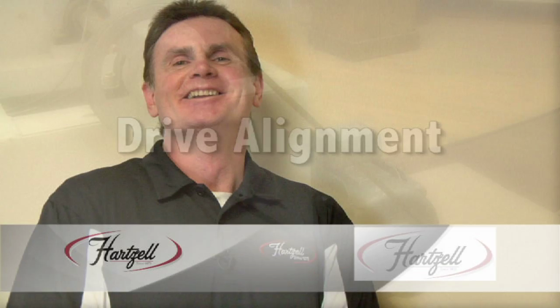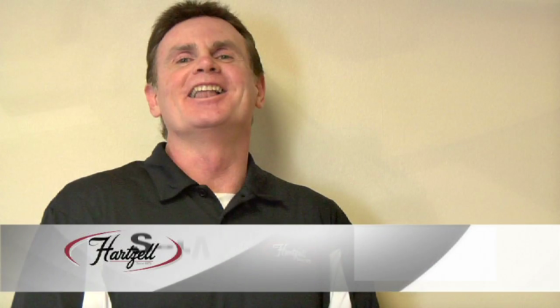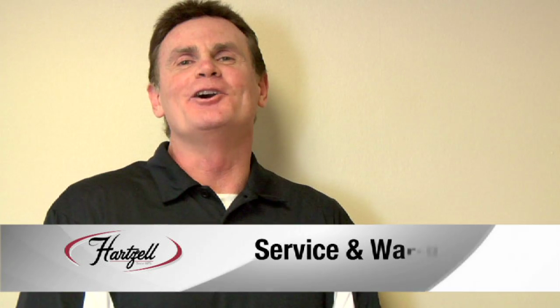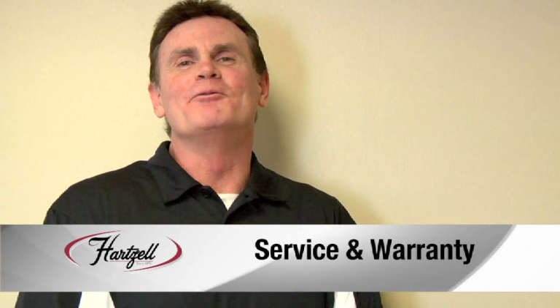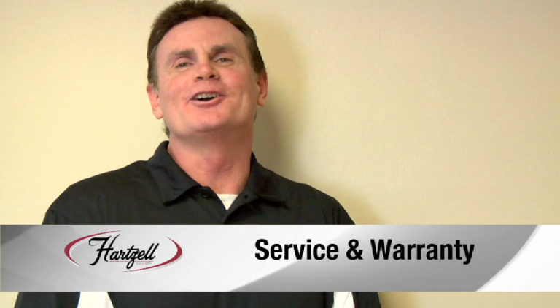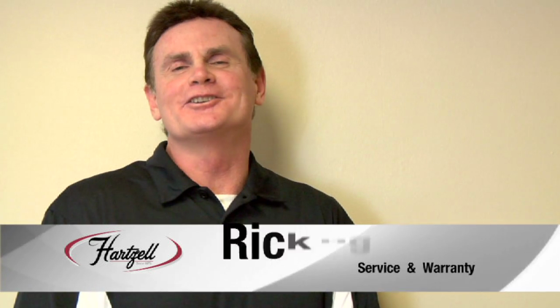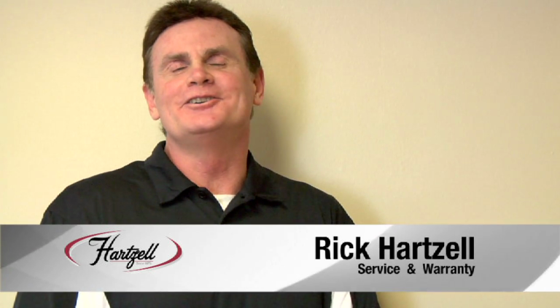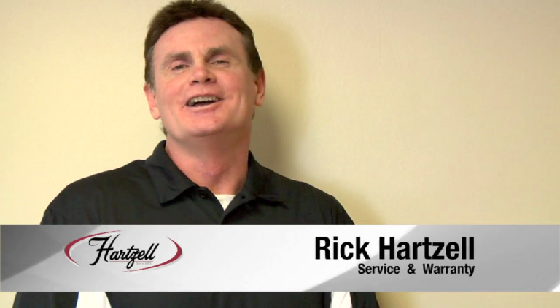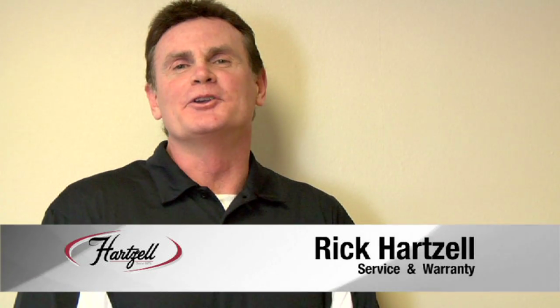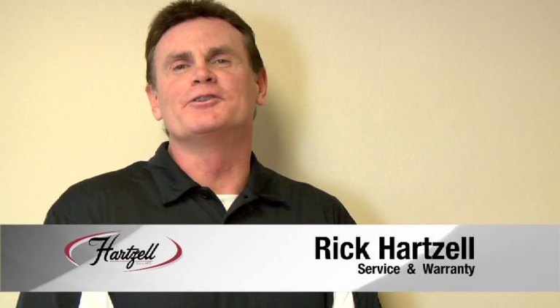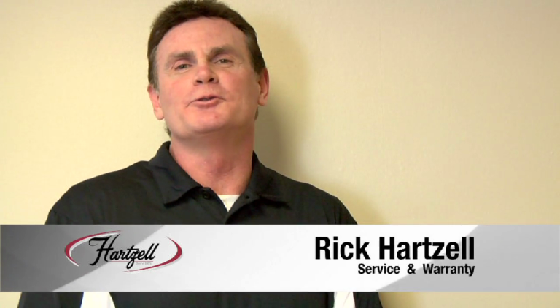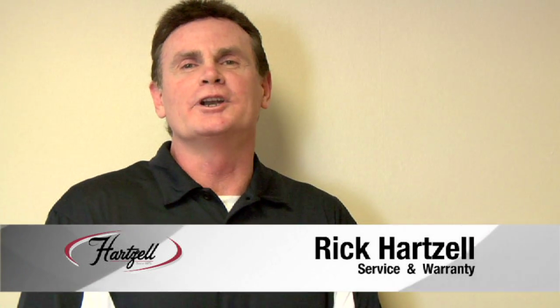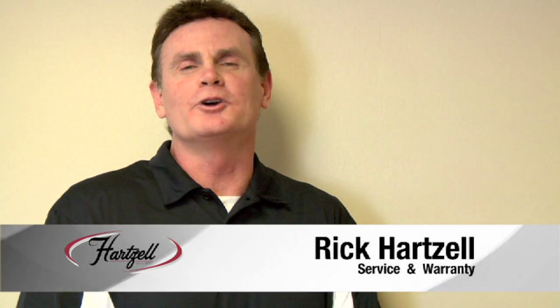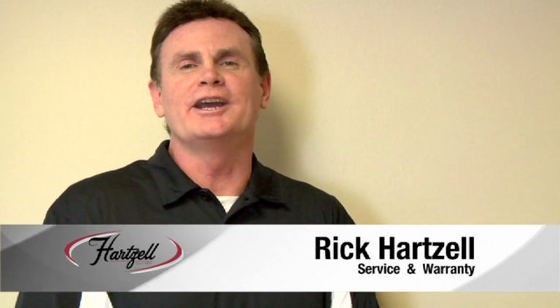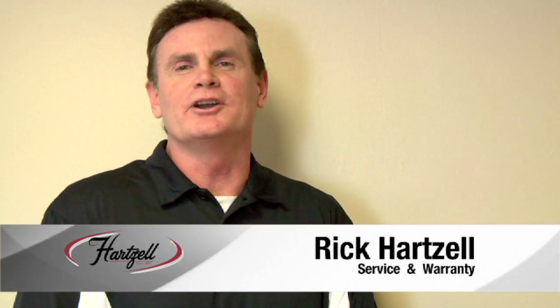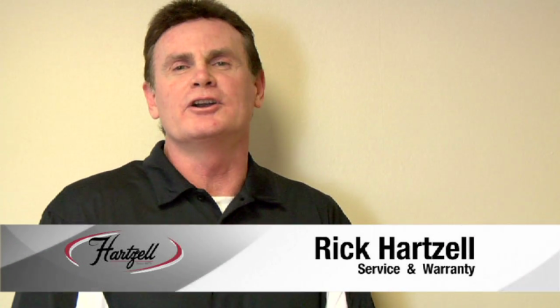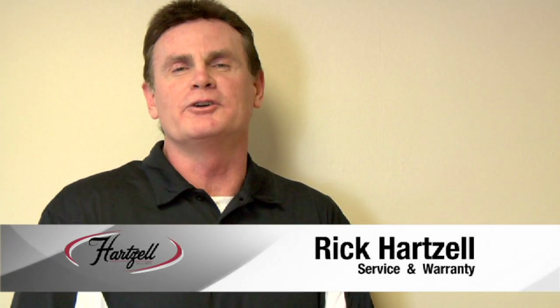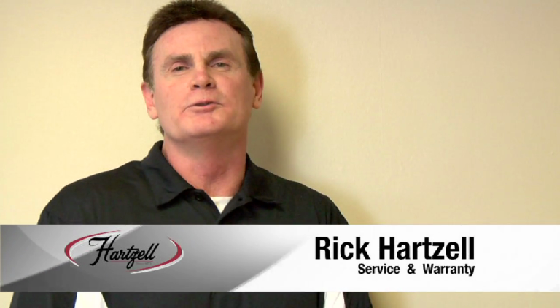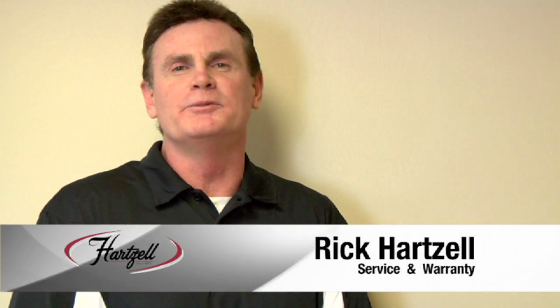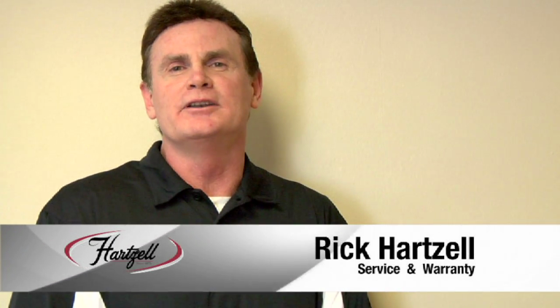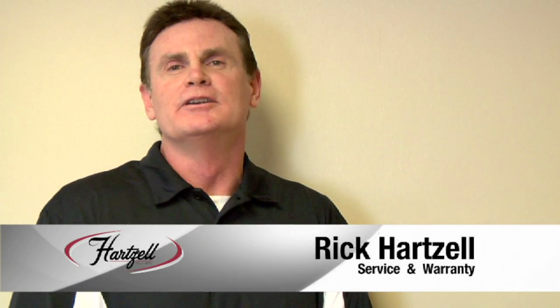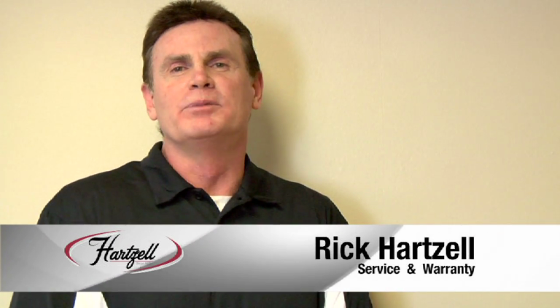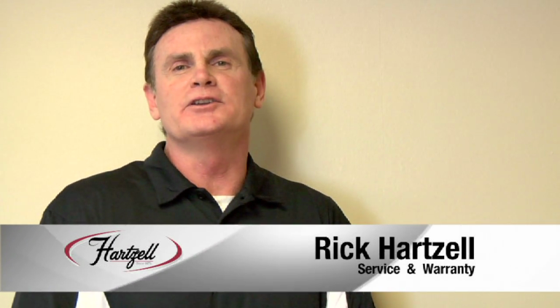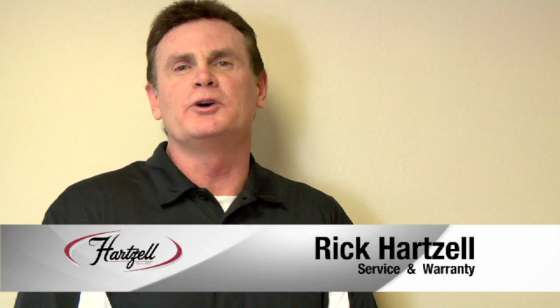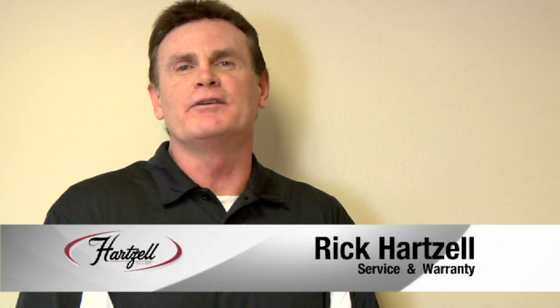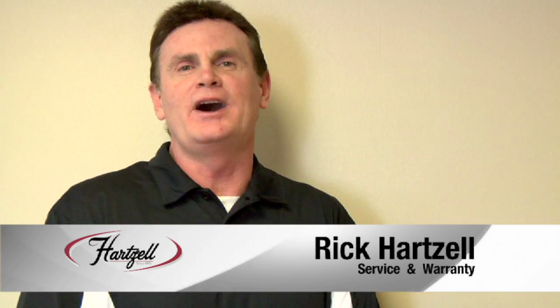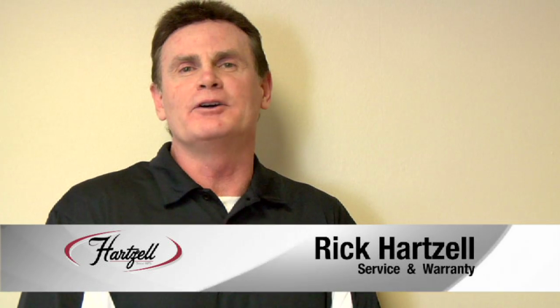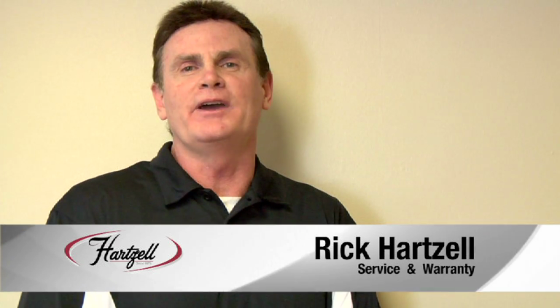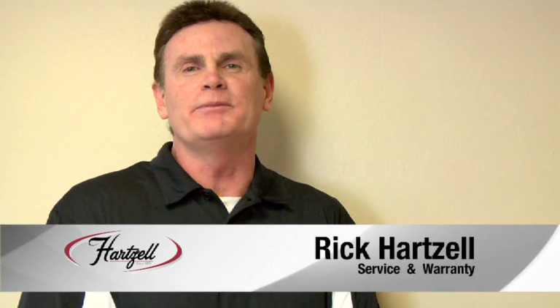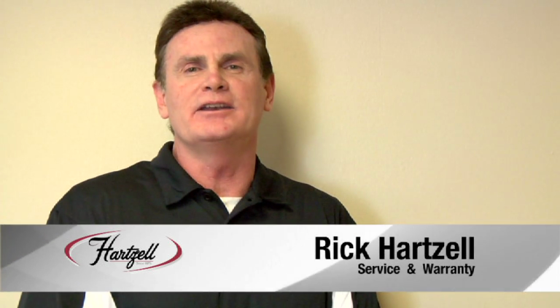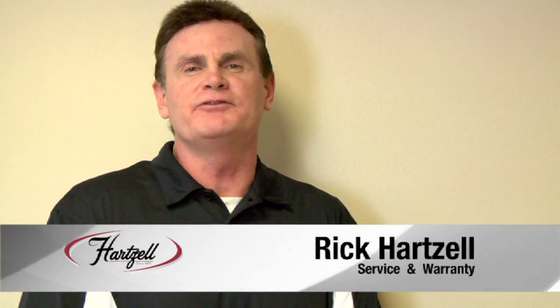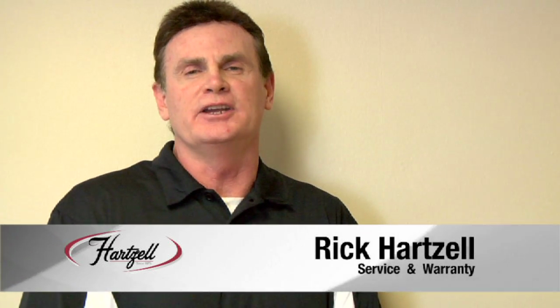Hello, I'm Rick Hartzell. I'm the Service and Warranty Coordinator at Hartzell Air Movement. Please enjoy the following fan maintenance video.